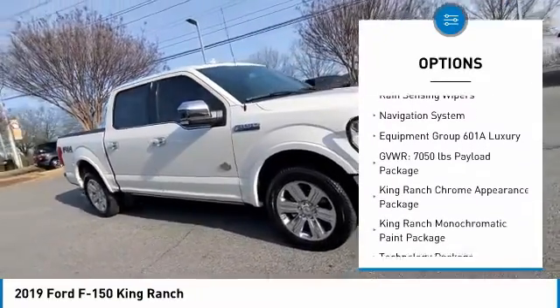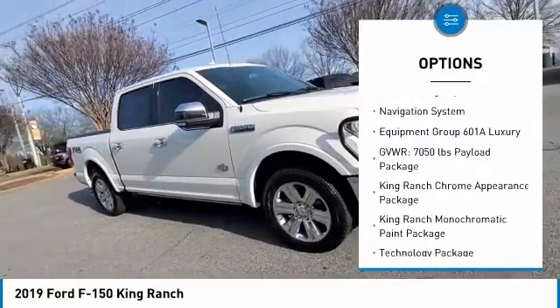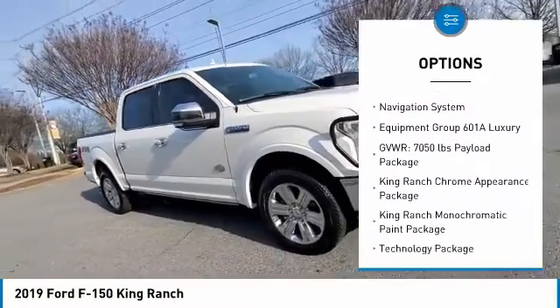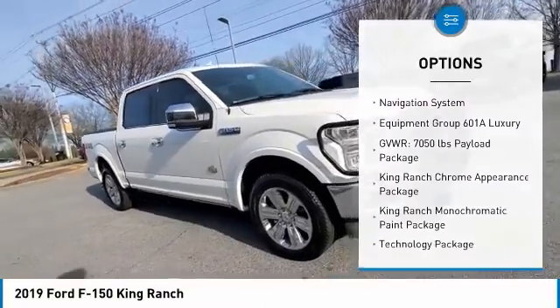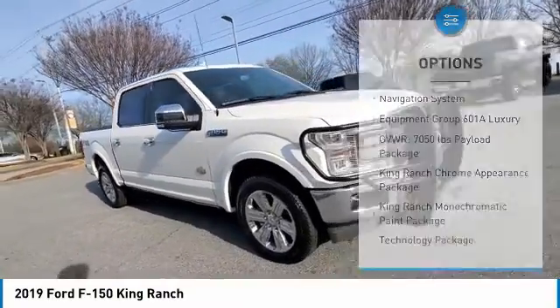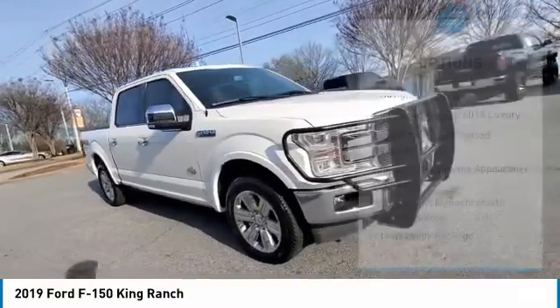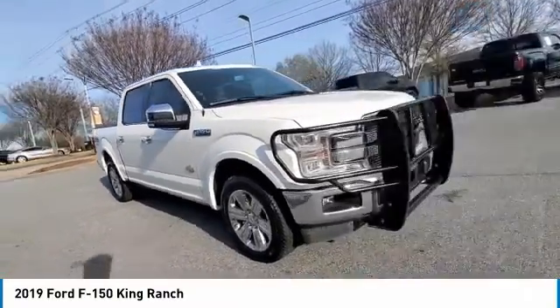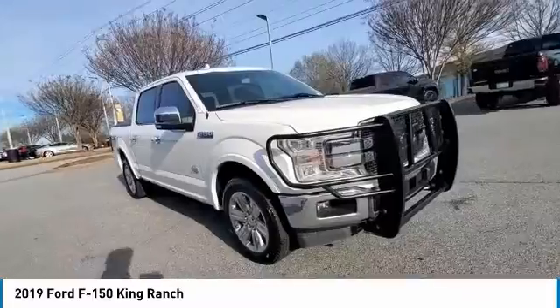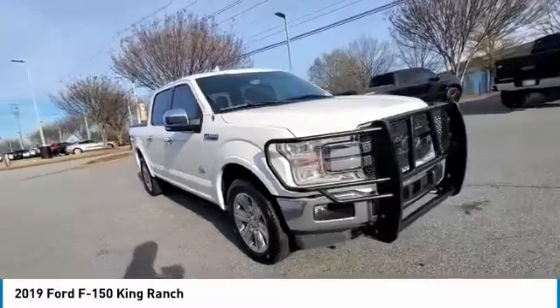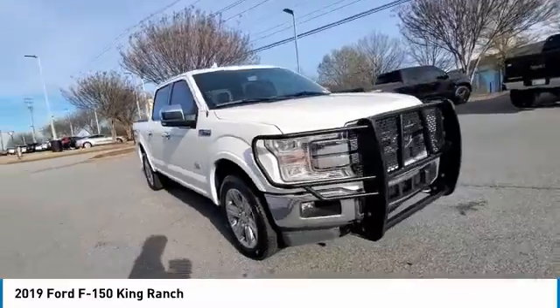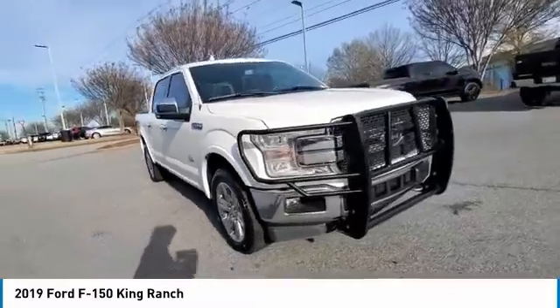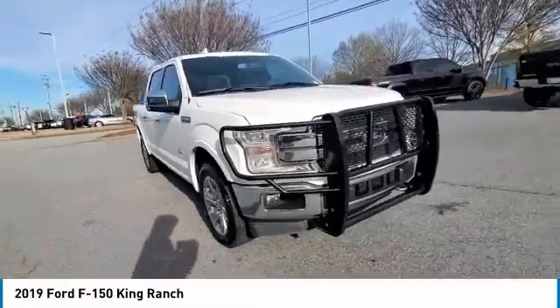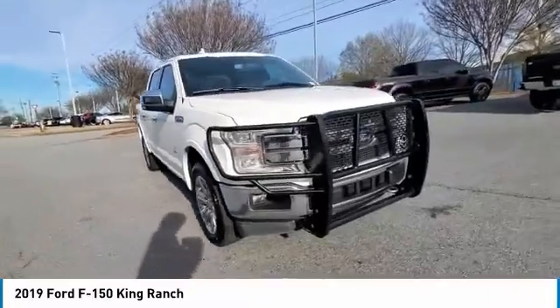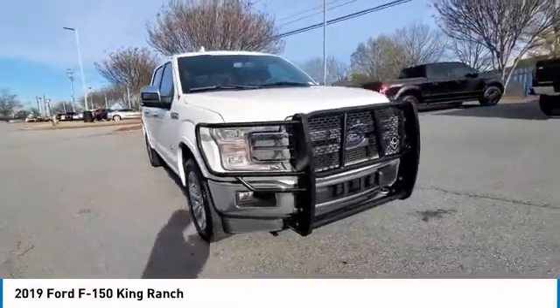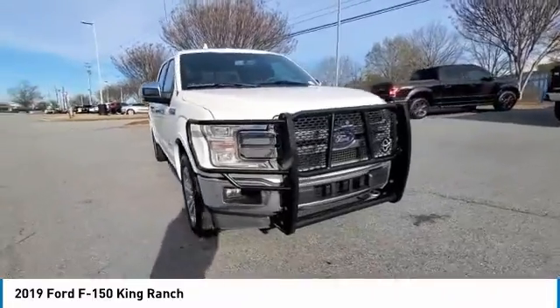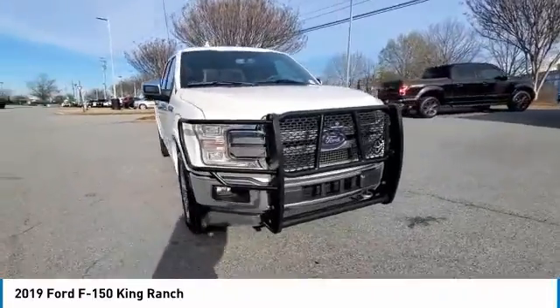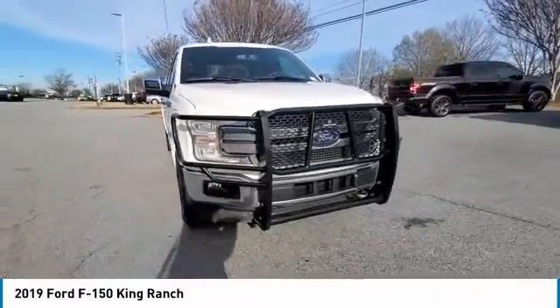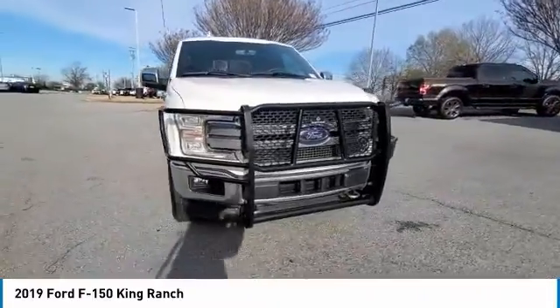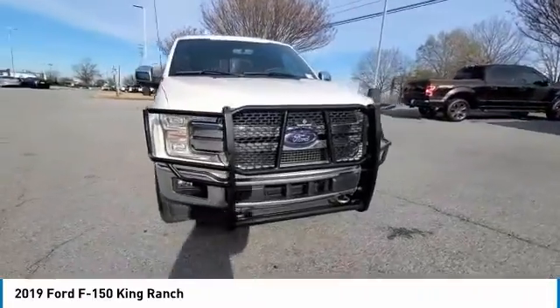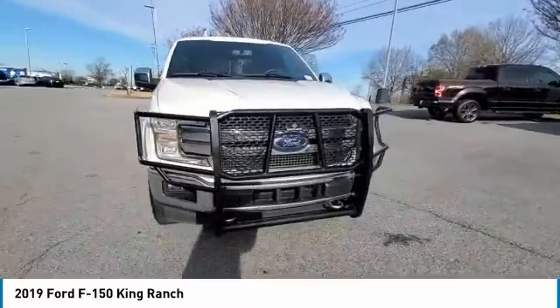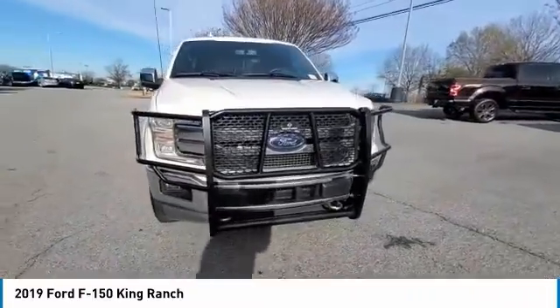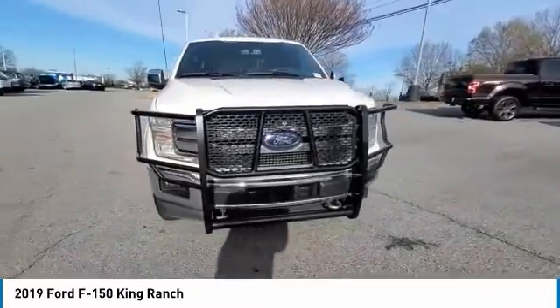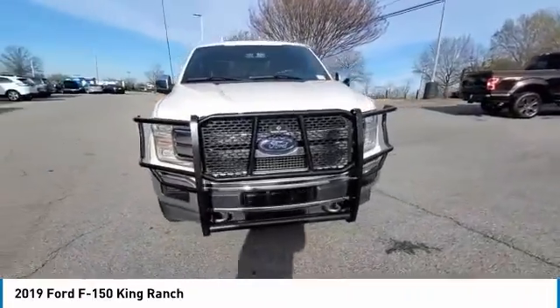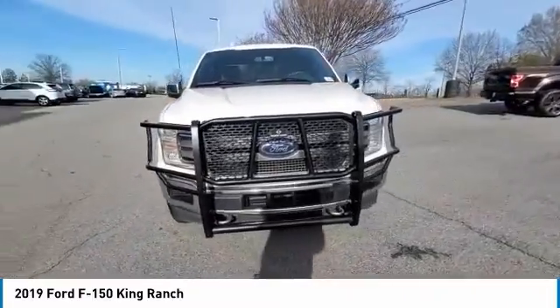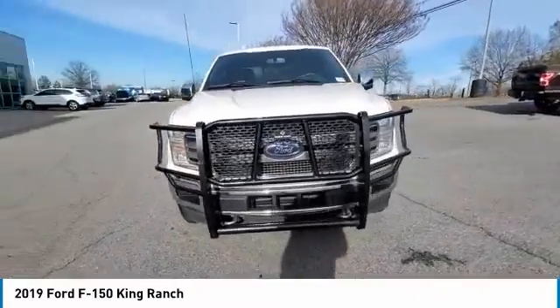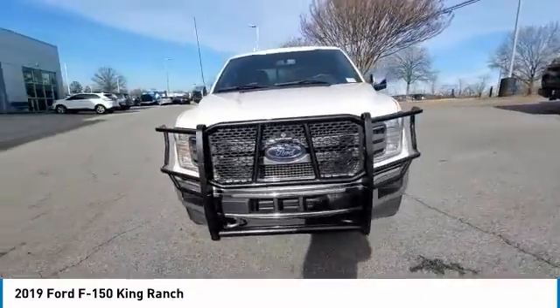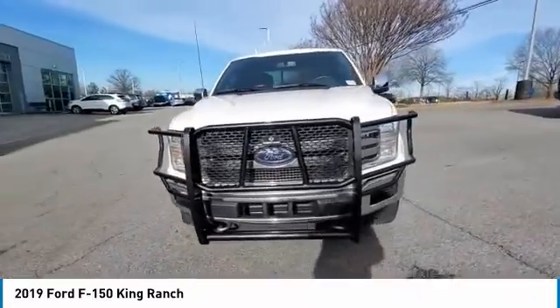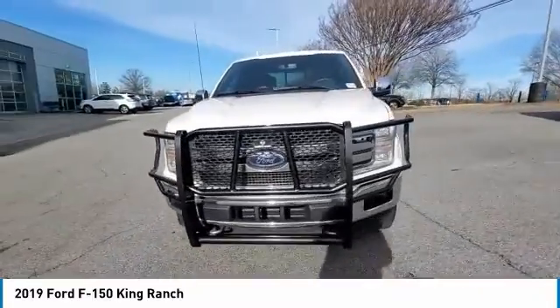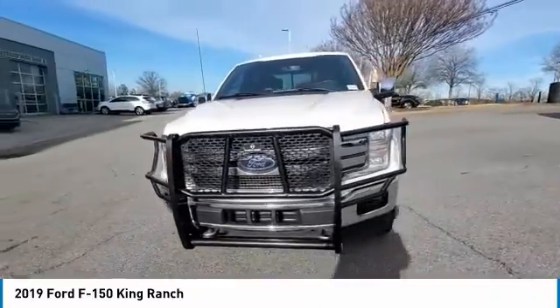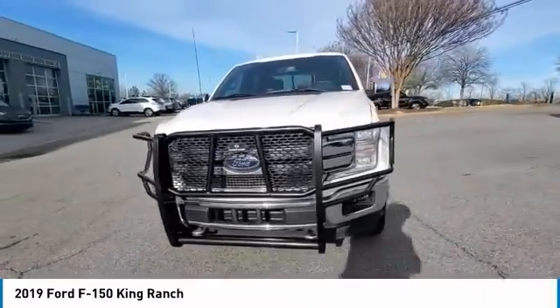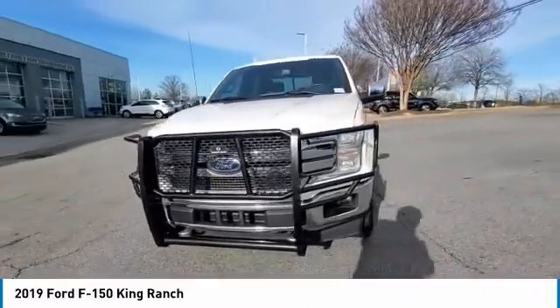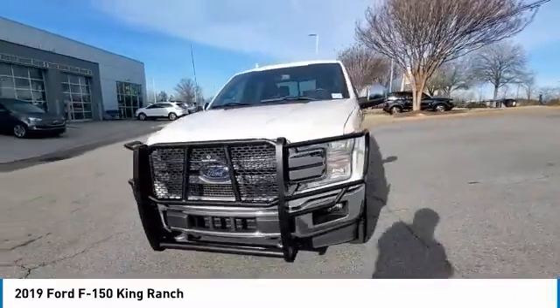Fog lights, speed control, front wheel independent suspension, rain sensing wipers.